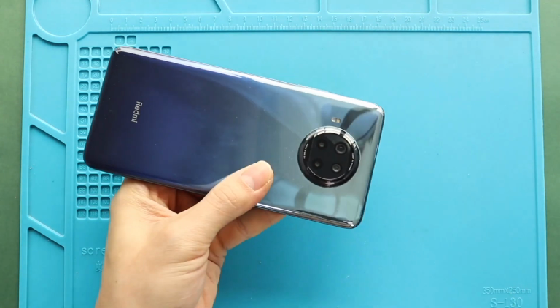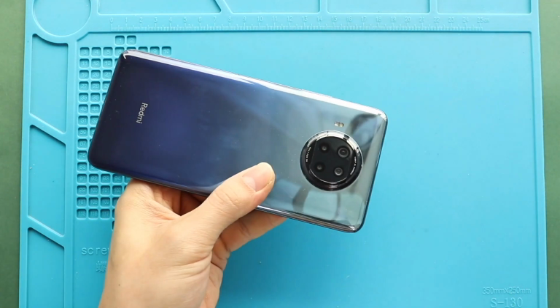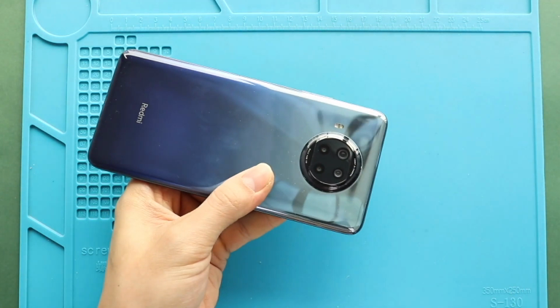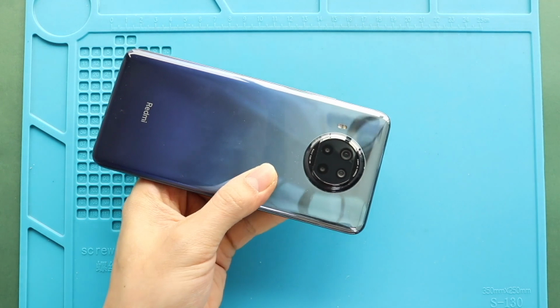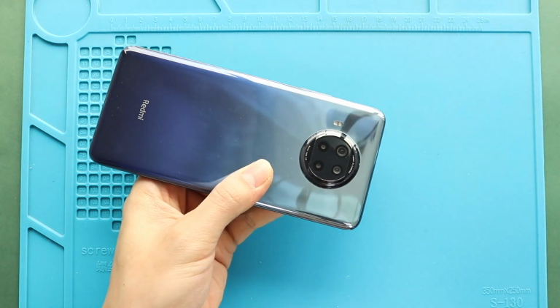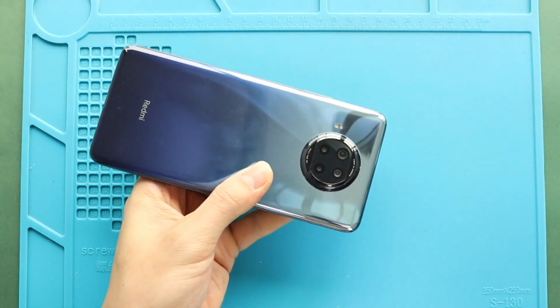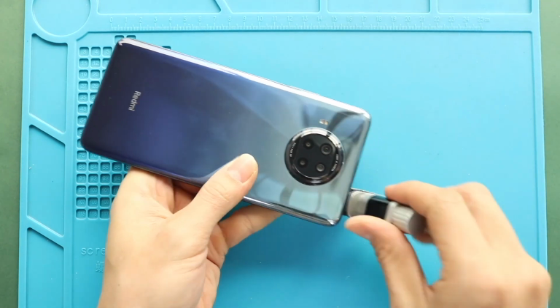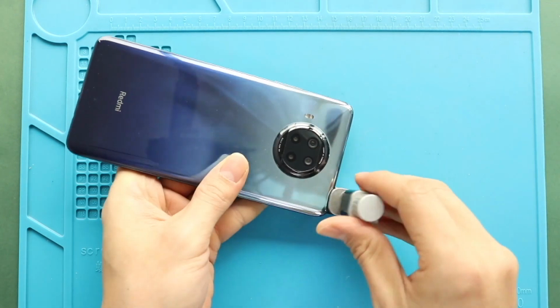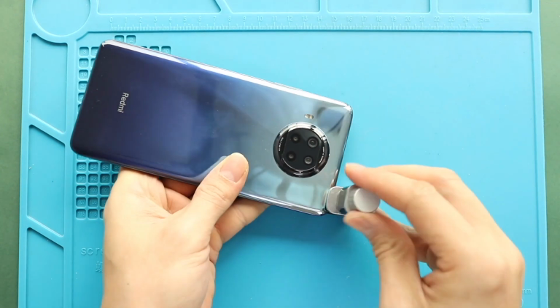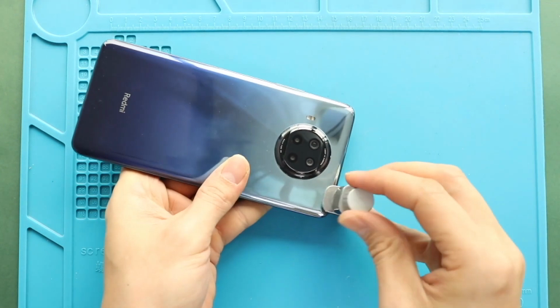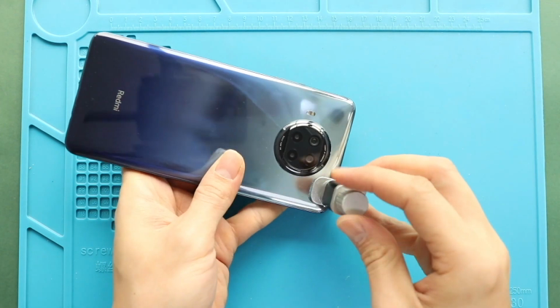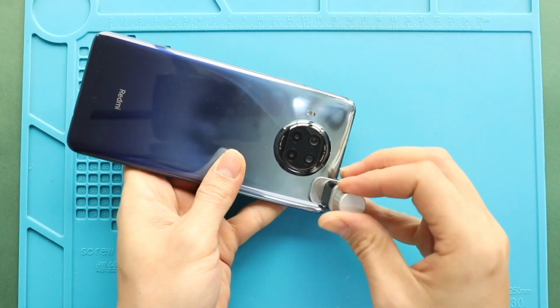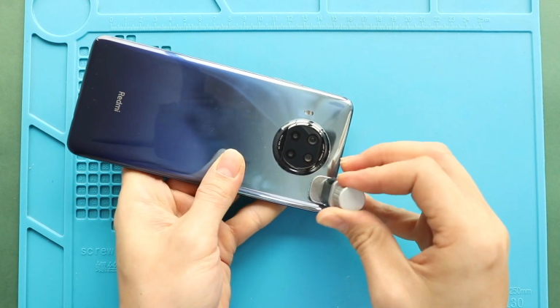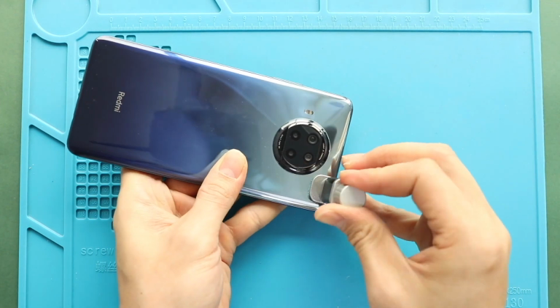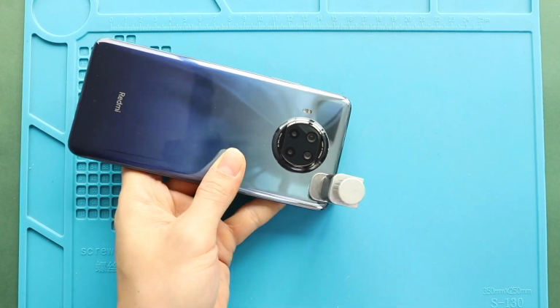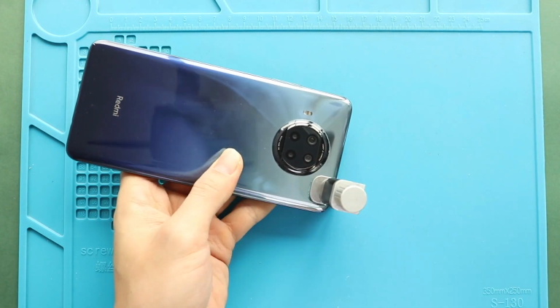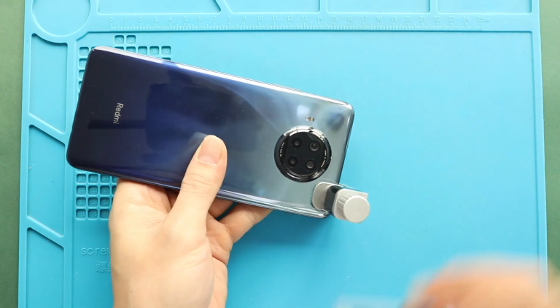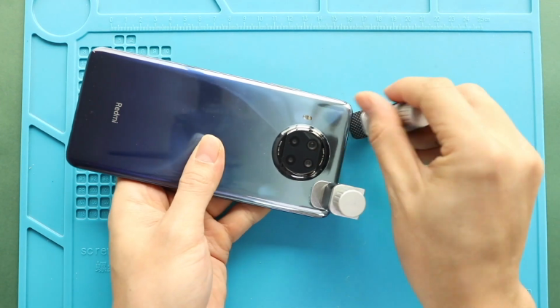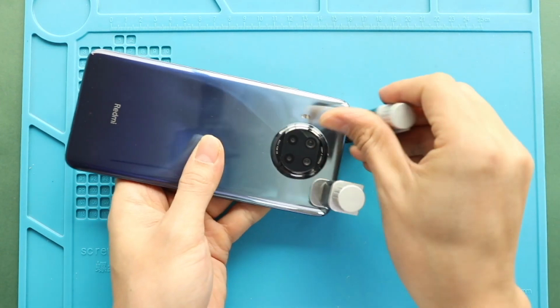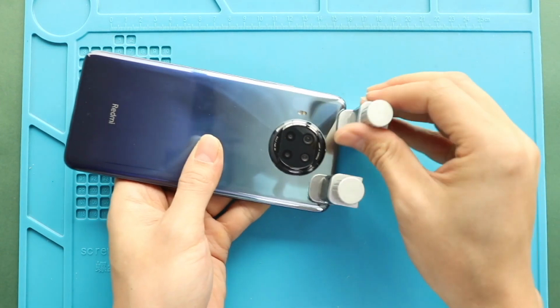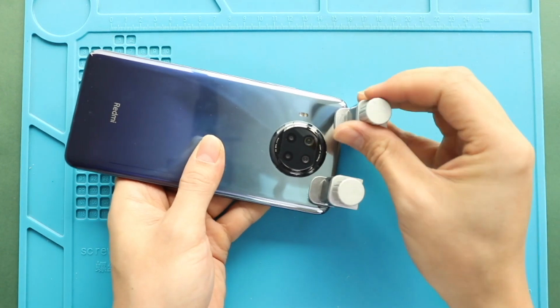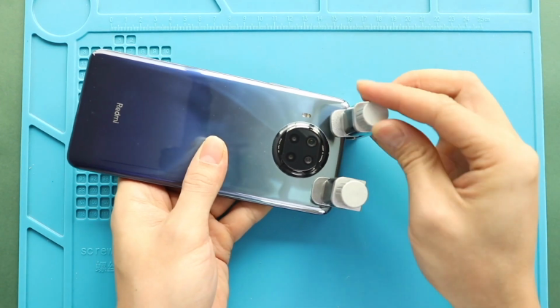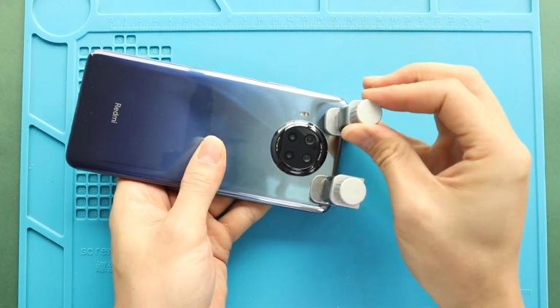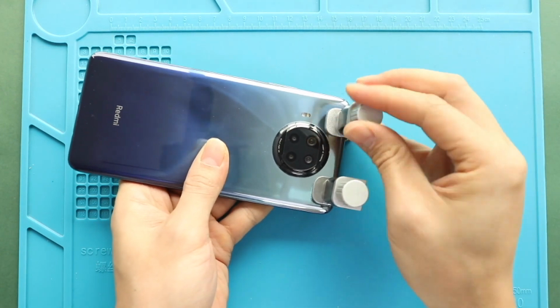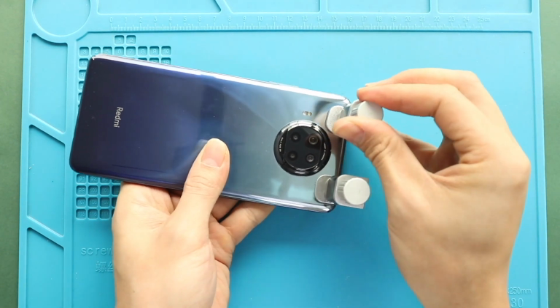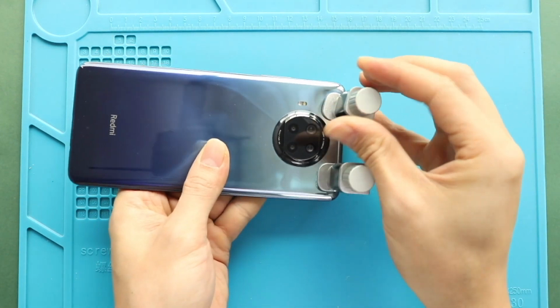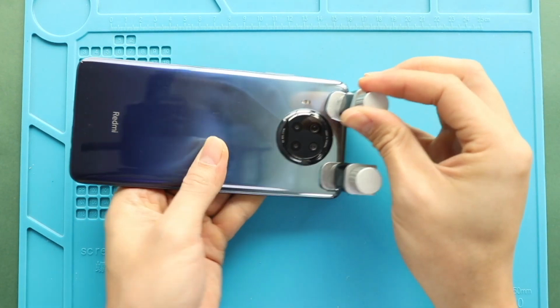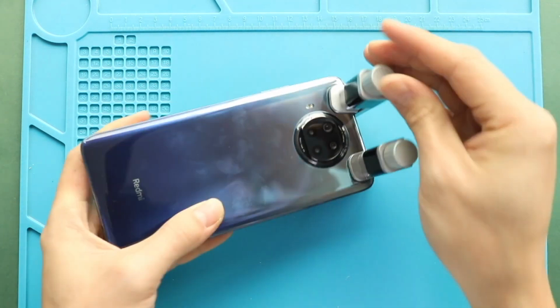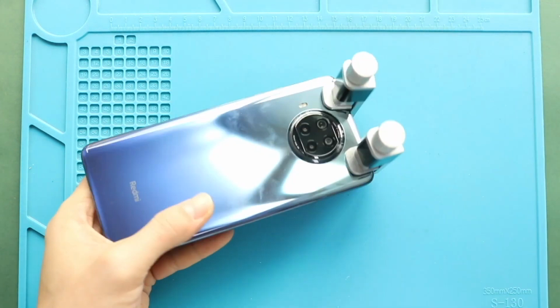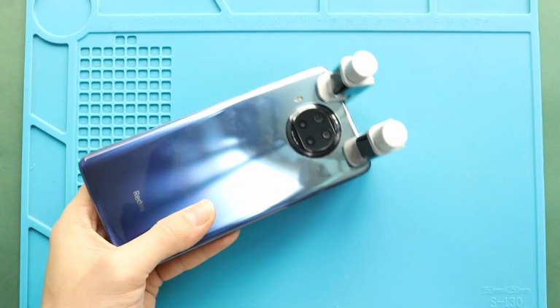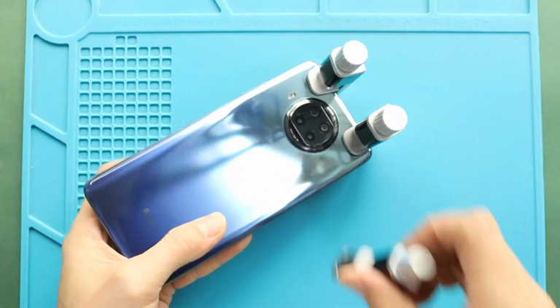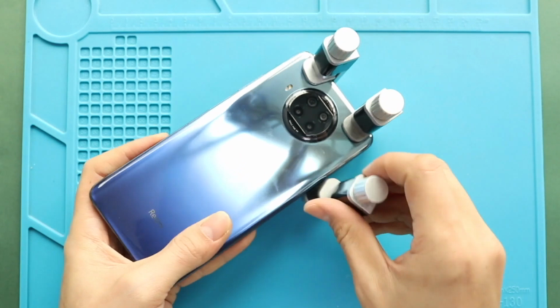Finally, use the knee clips to snap the back cover onto the body. If not available, you can use some rubber bands and leave them for some time.